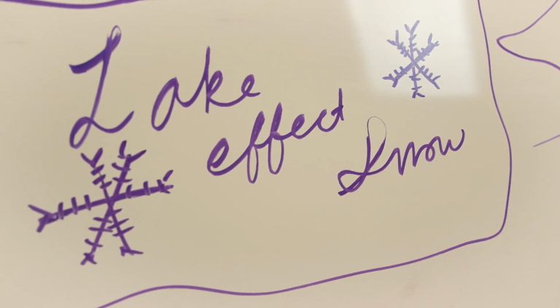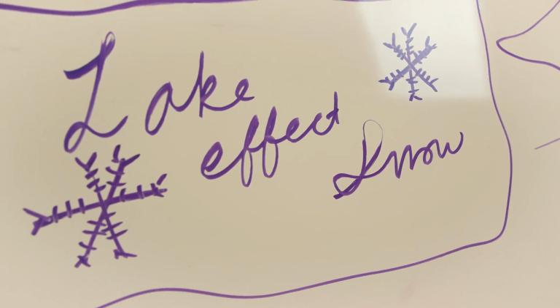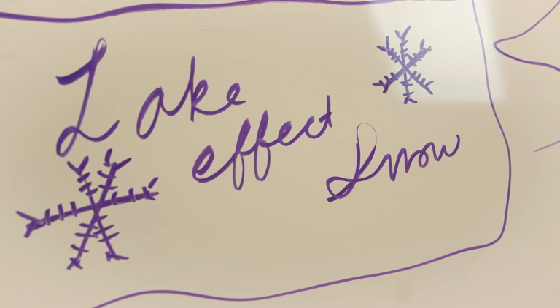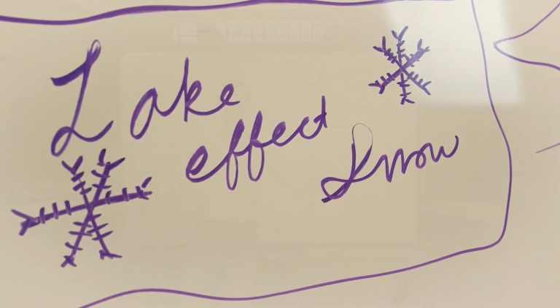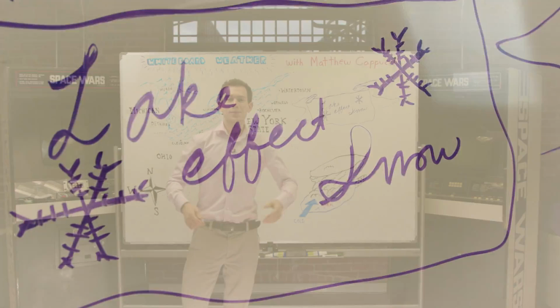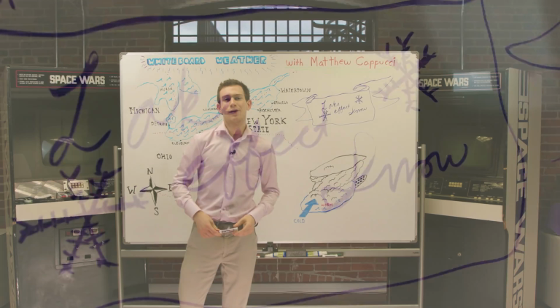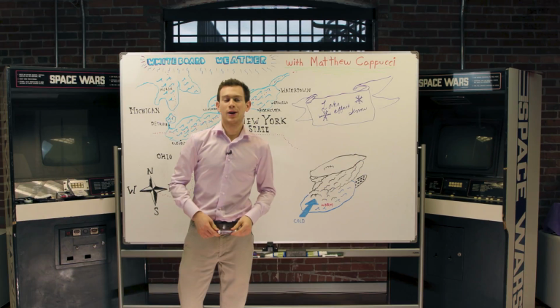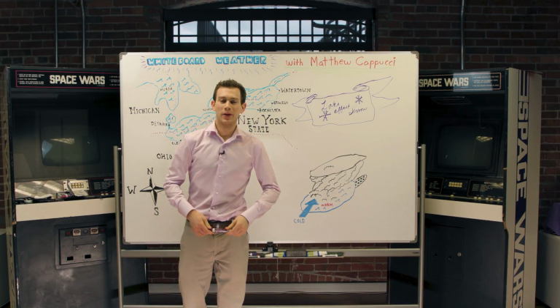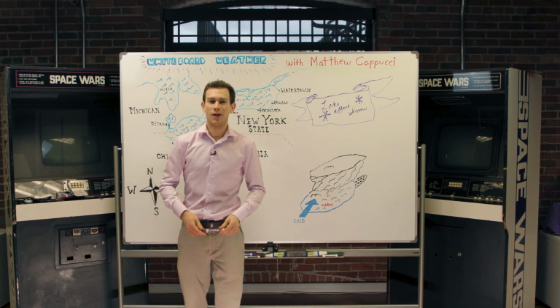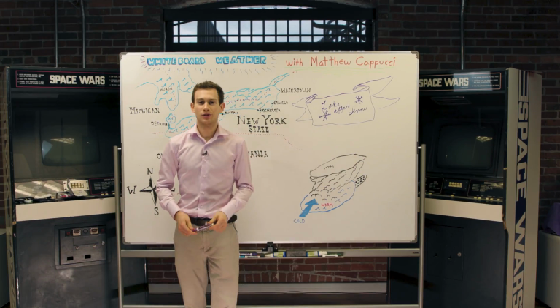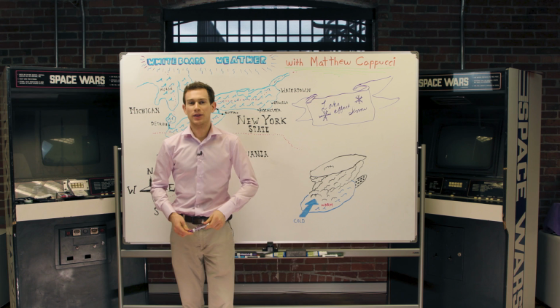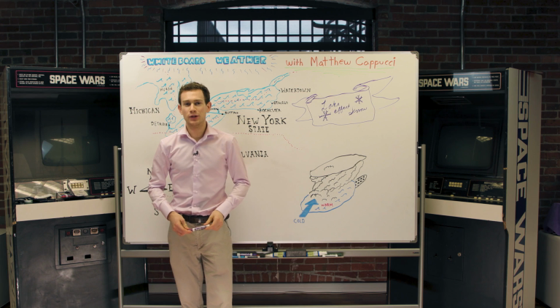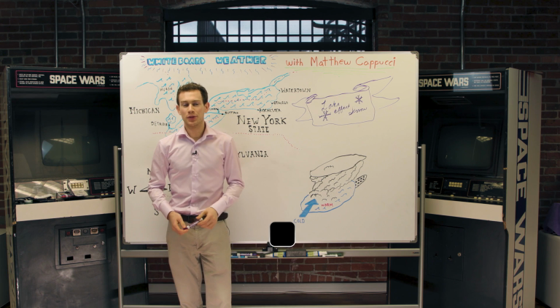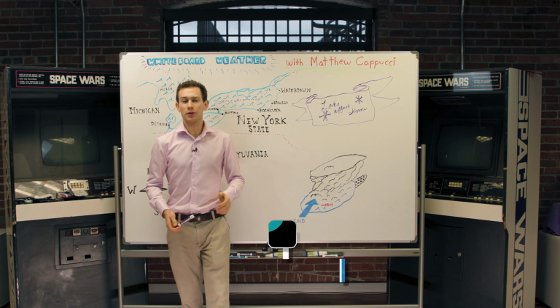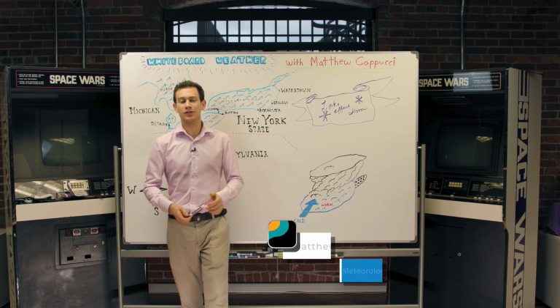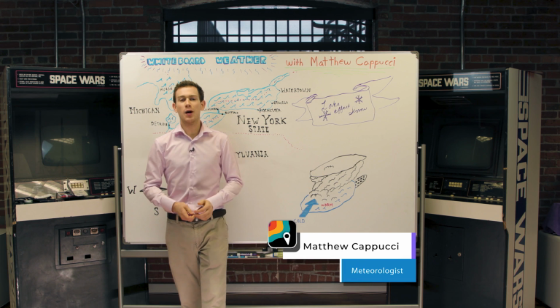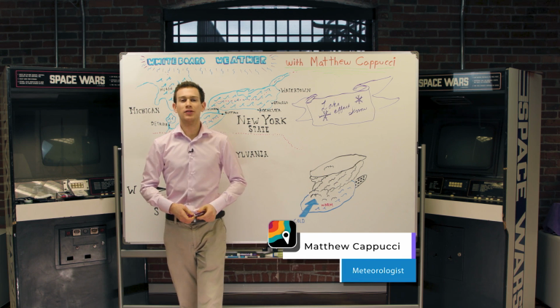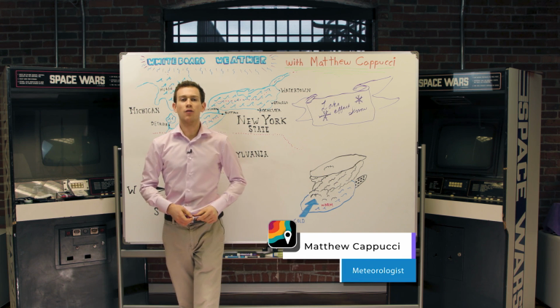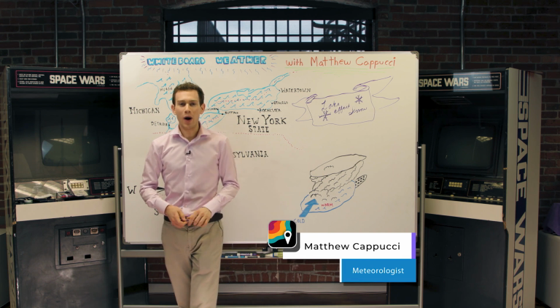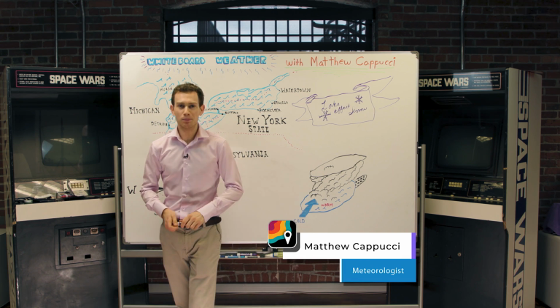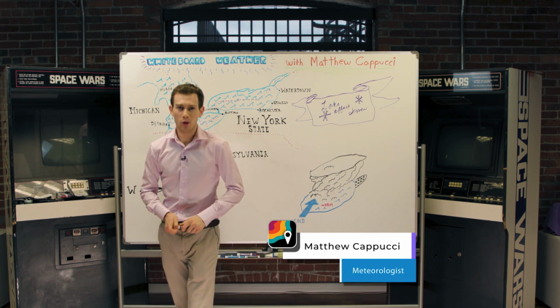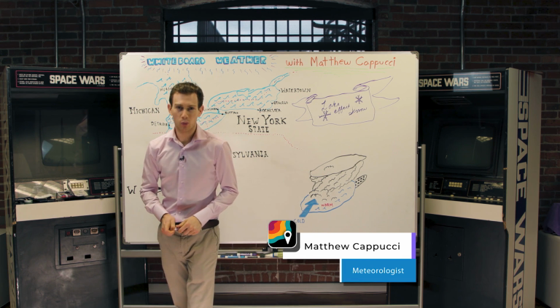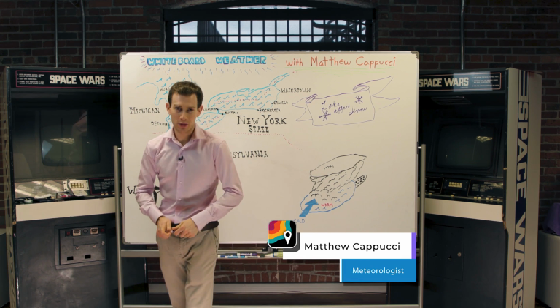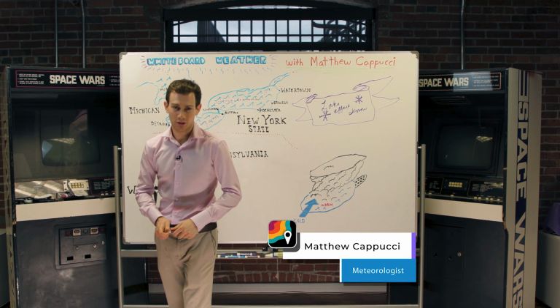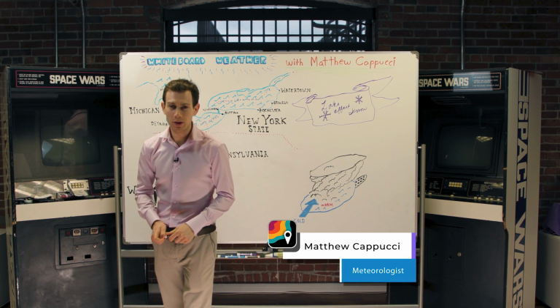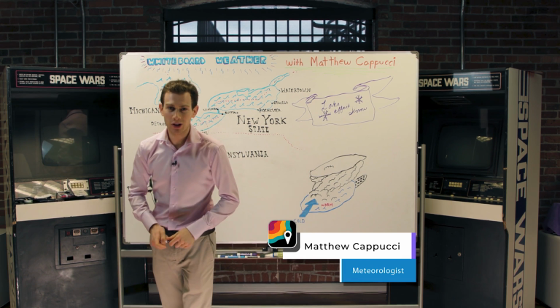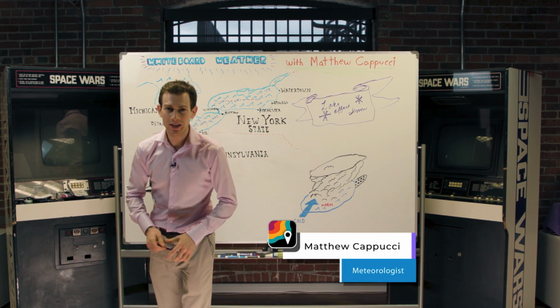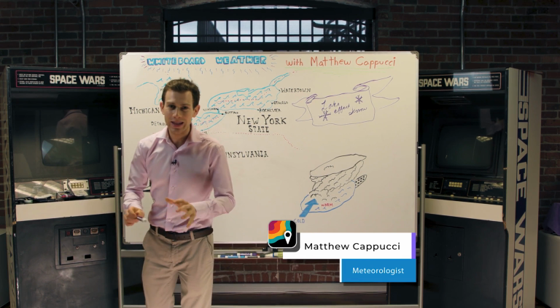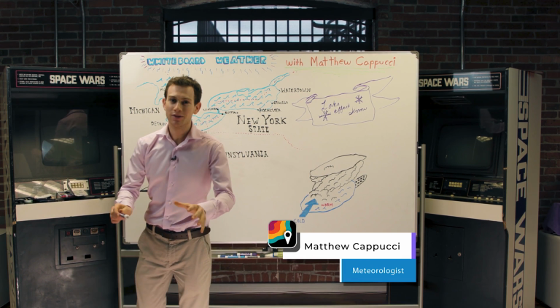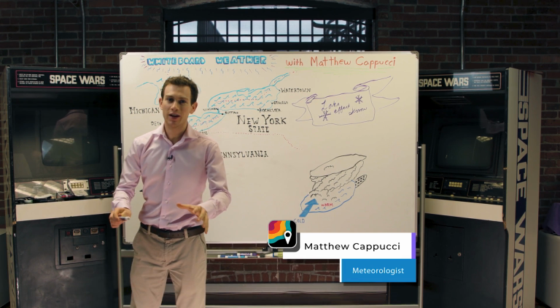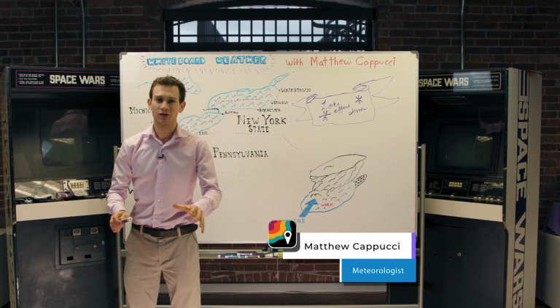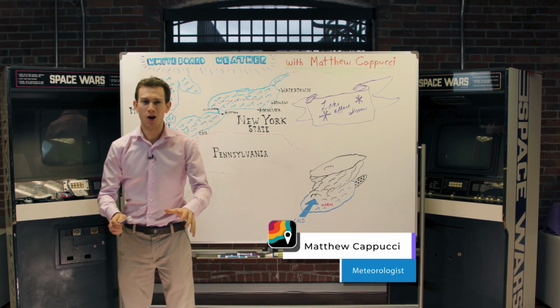Hey, radar meteorologist Matt Papucci here with another installment of Whiteboard Weather. Today we're talking lake effect snow.